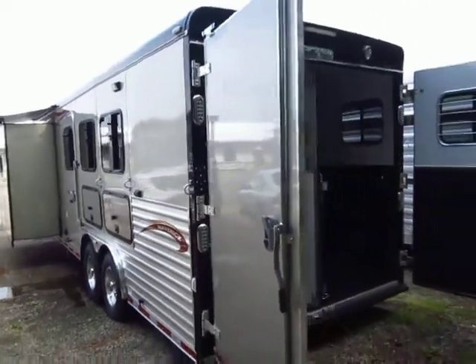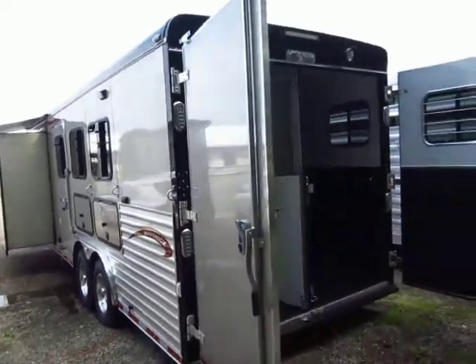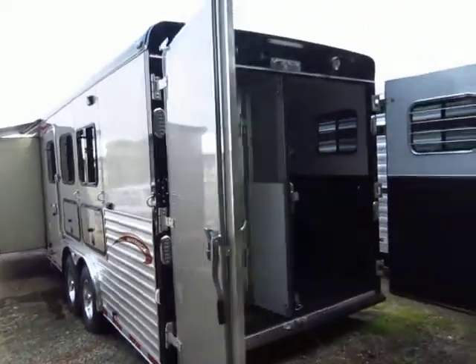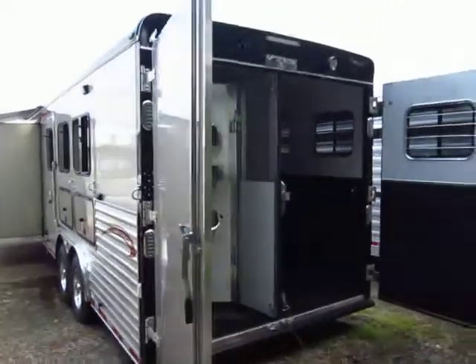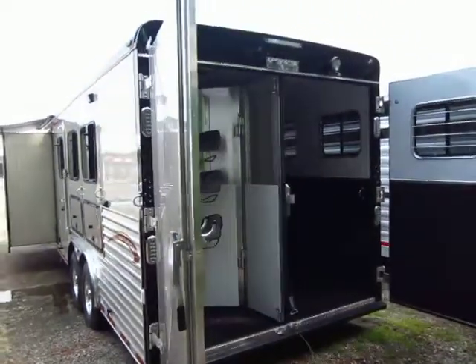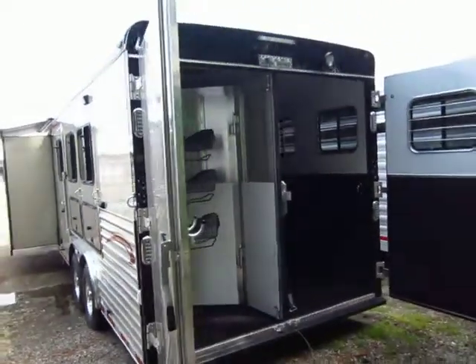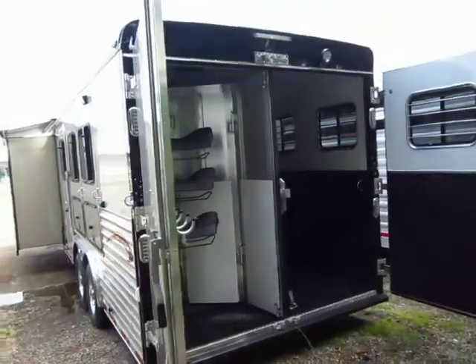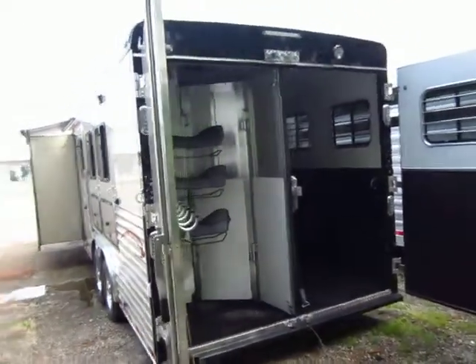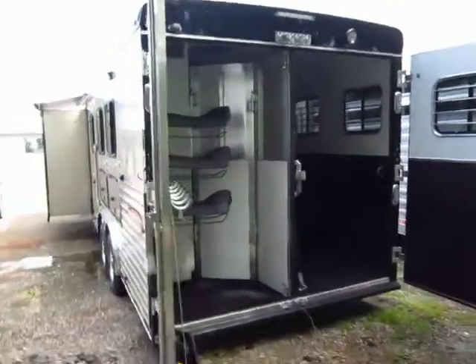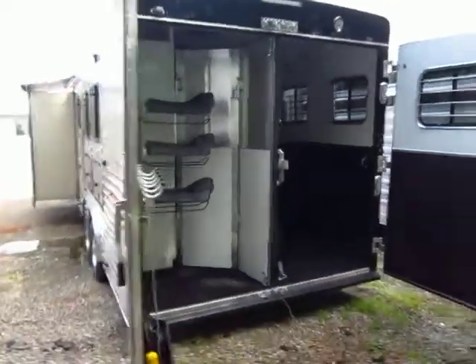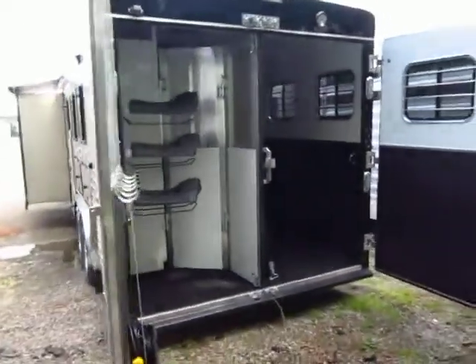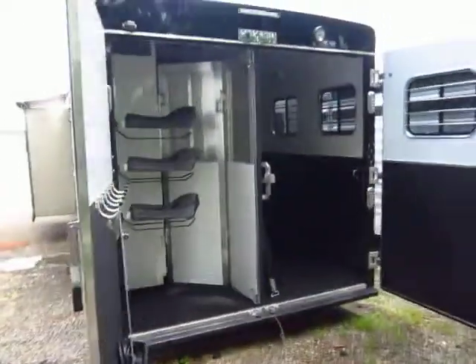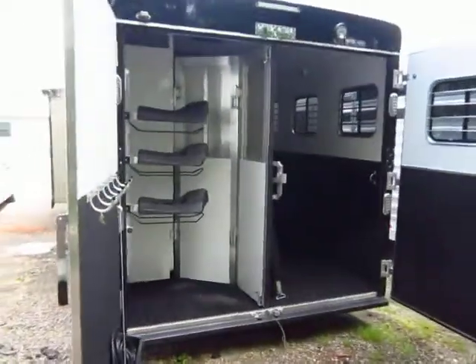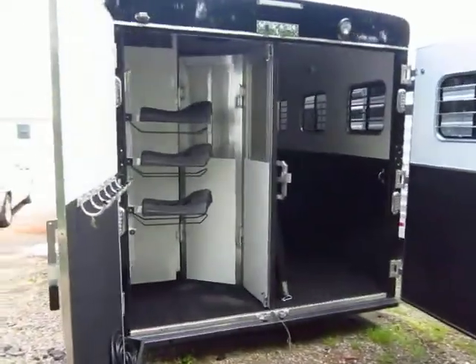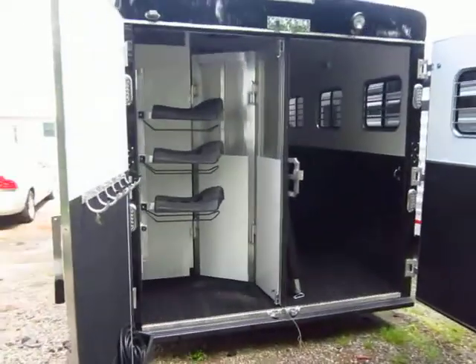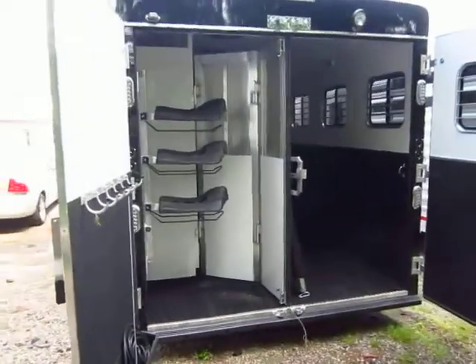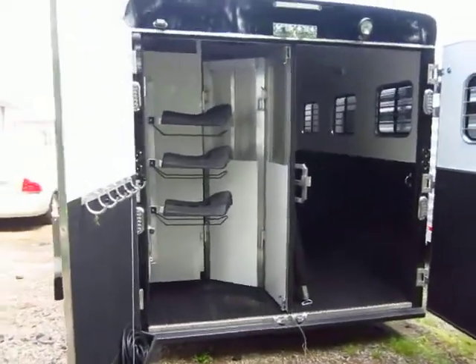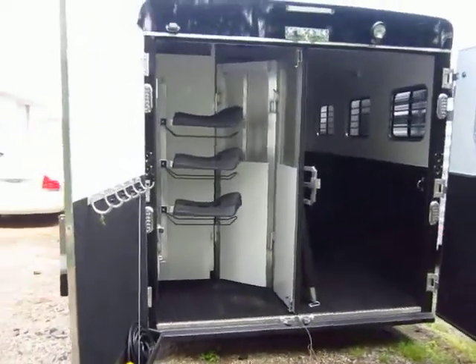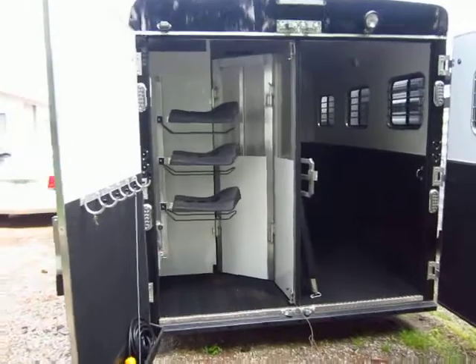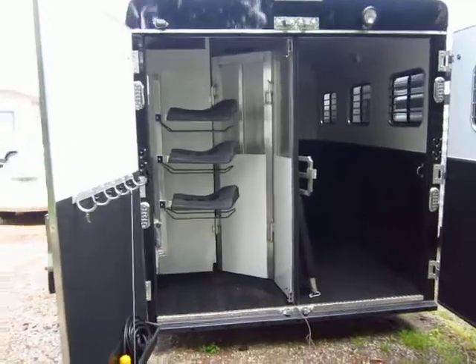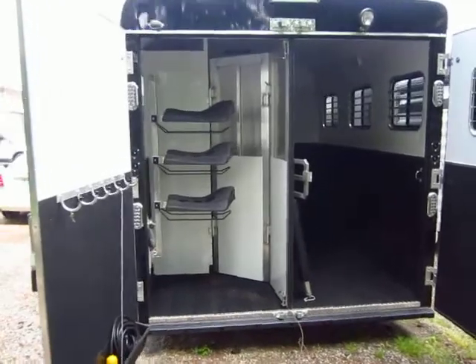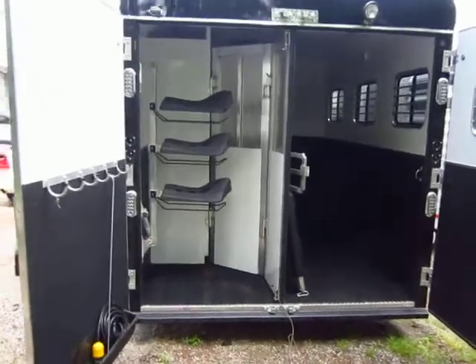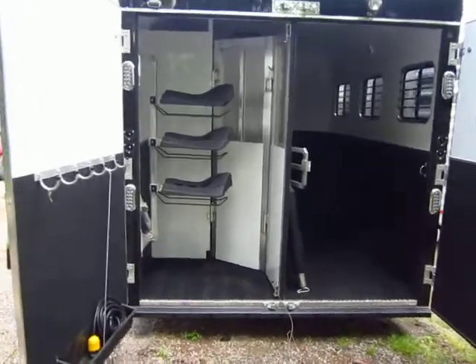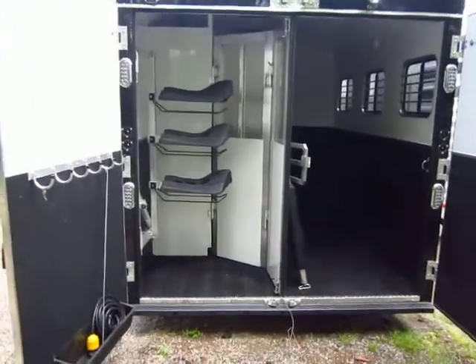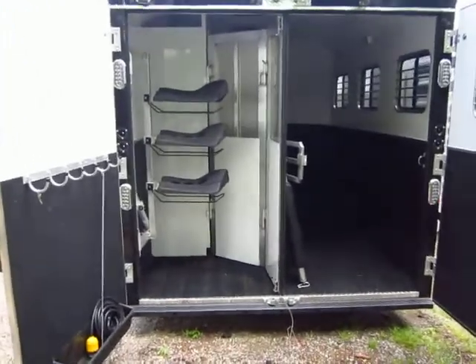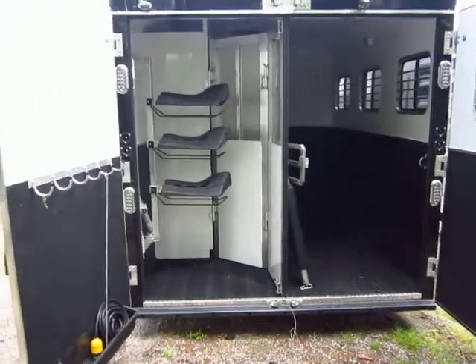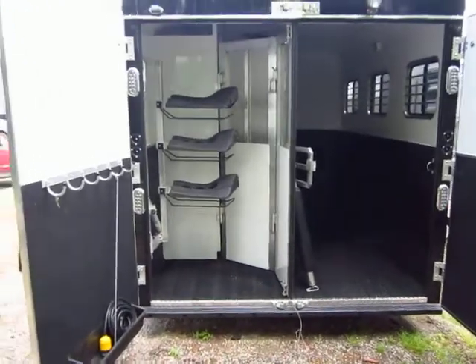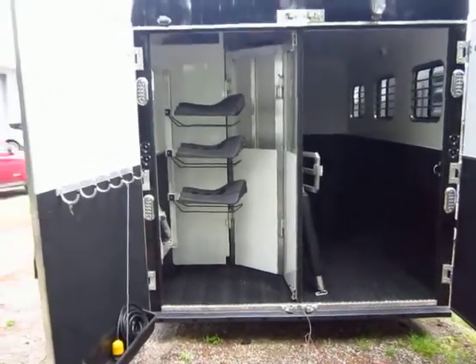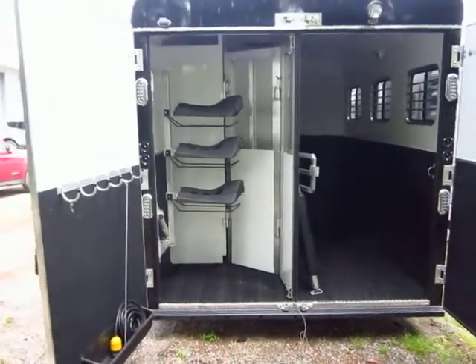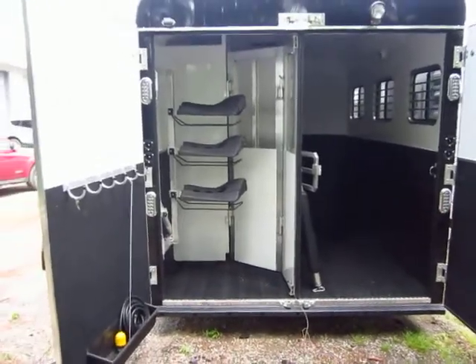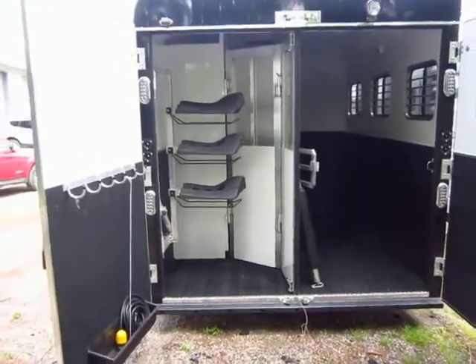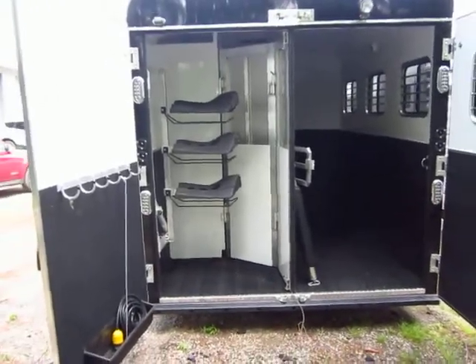Barn door setup, no ramp. We can put one on if you'd like though — we have the shop and ability to do that.